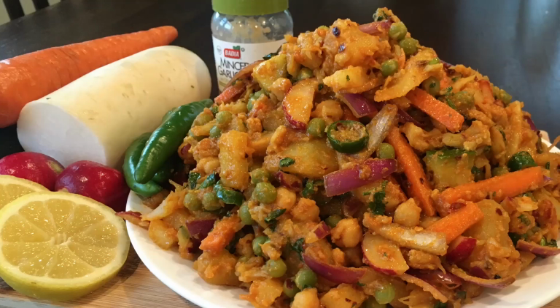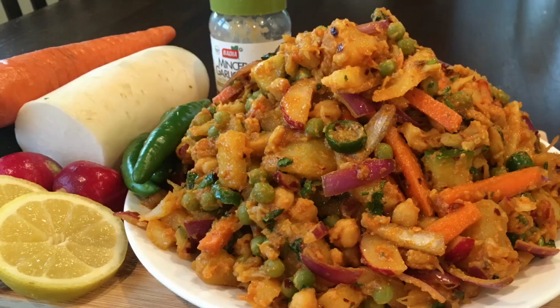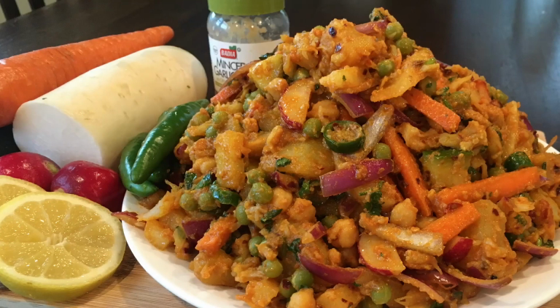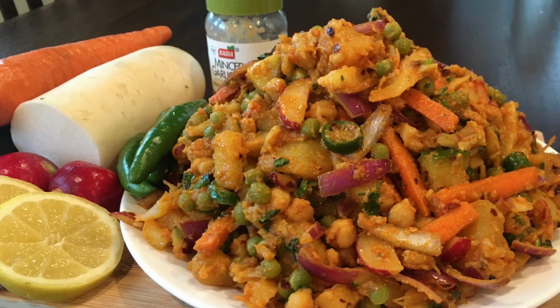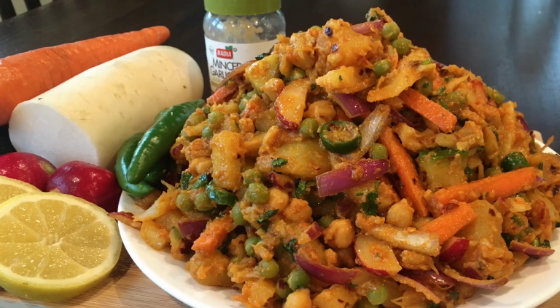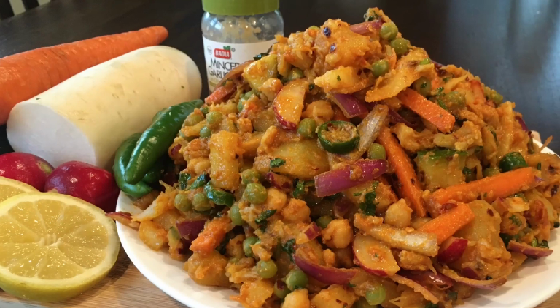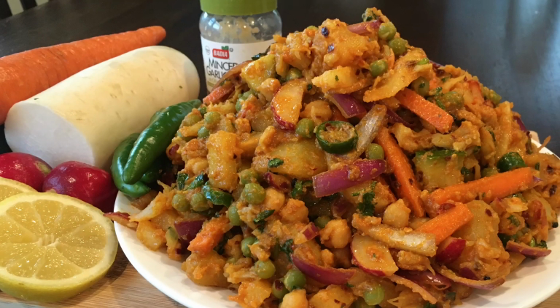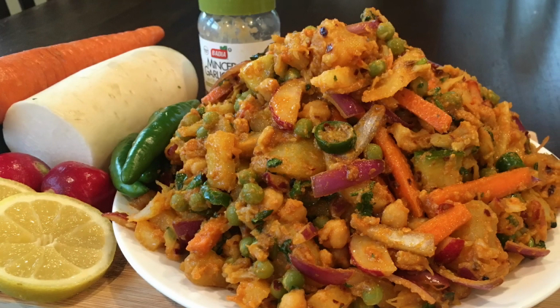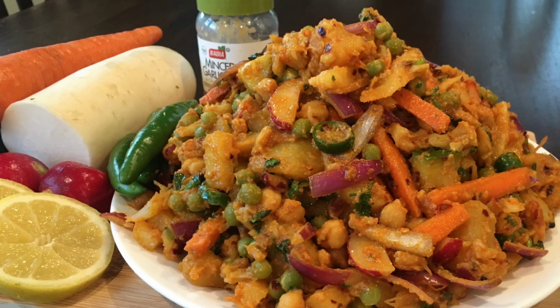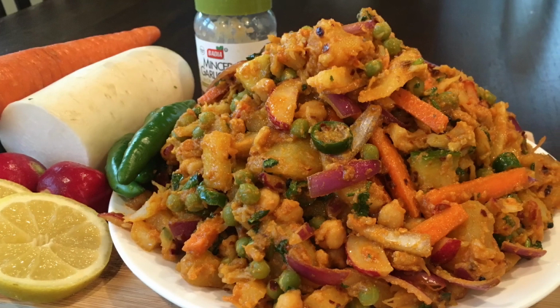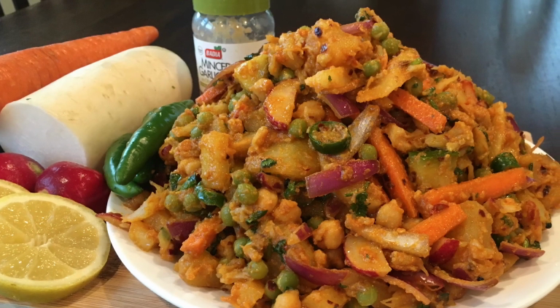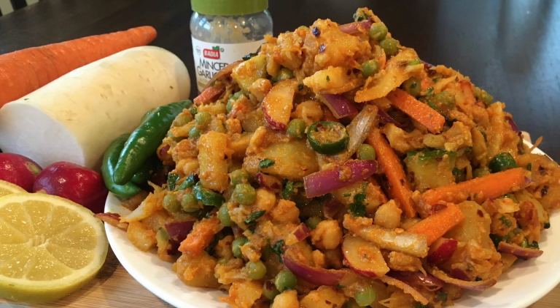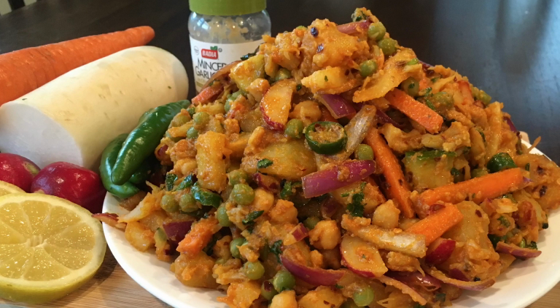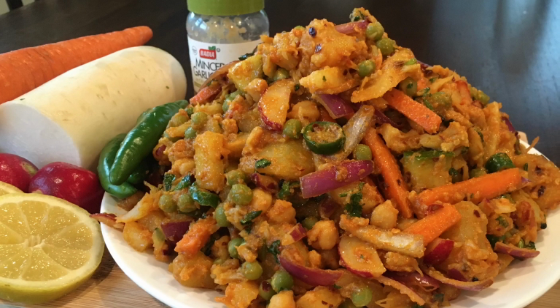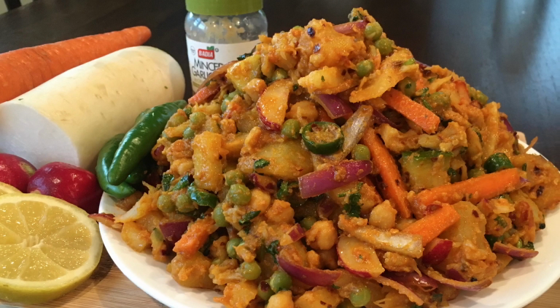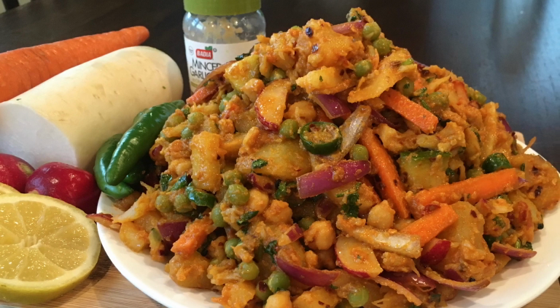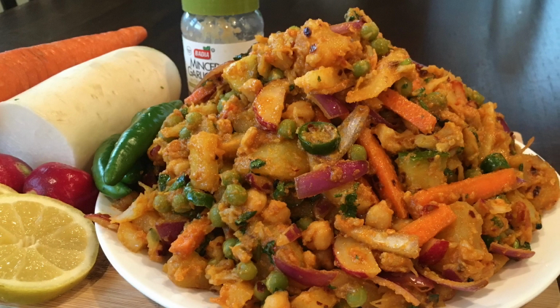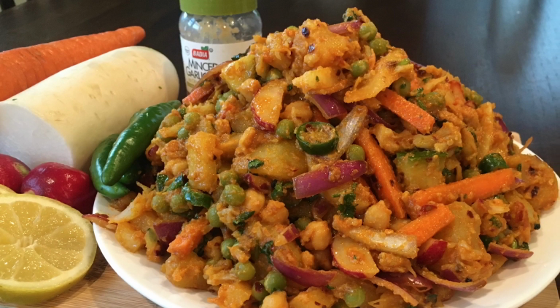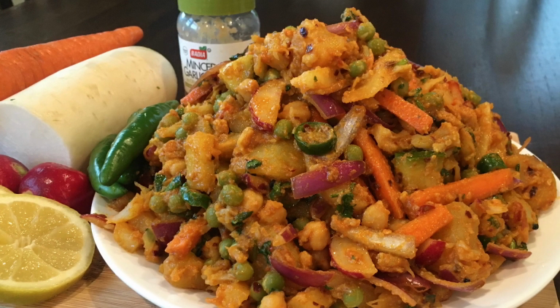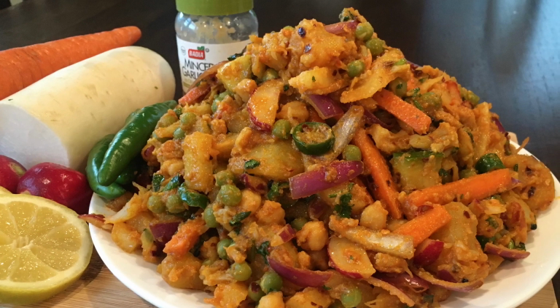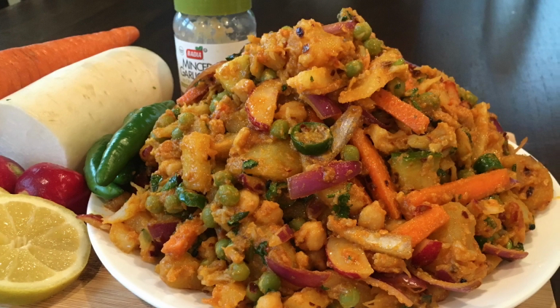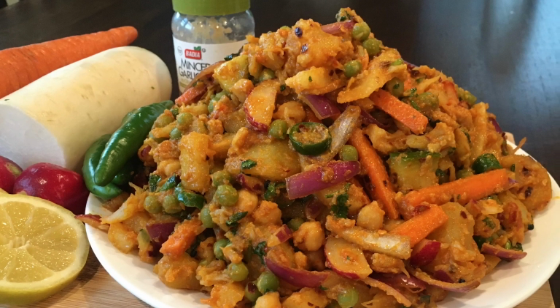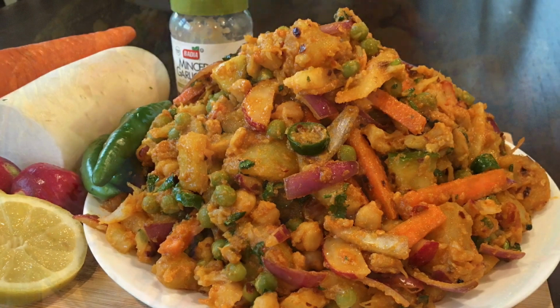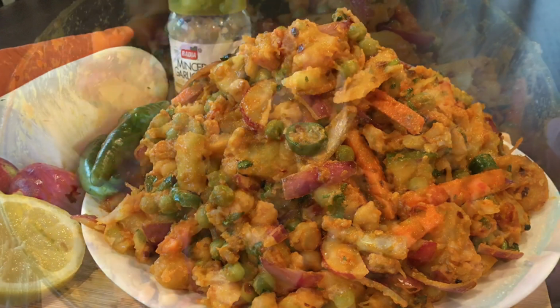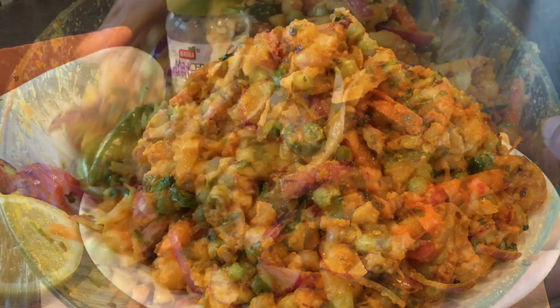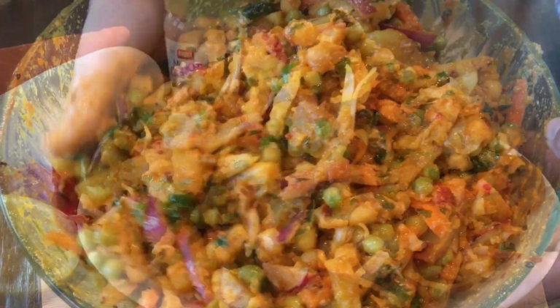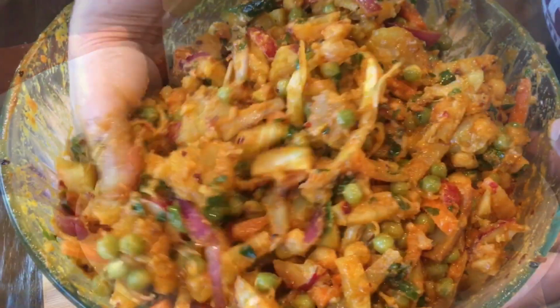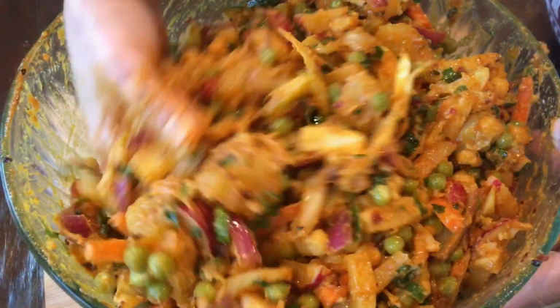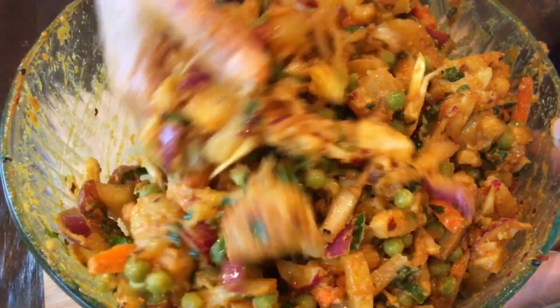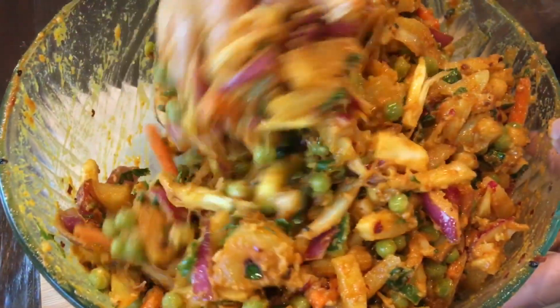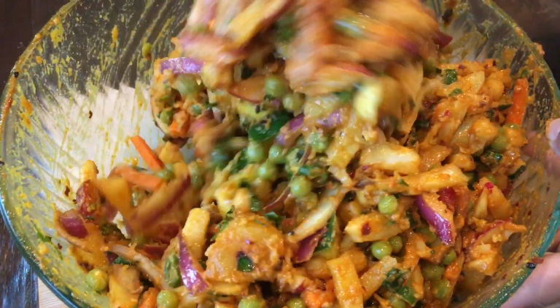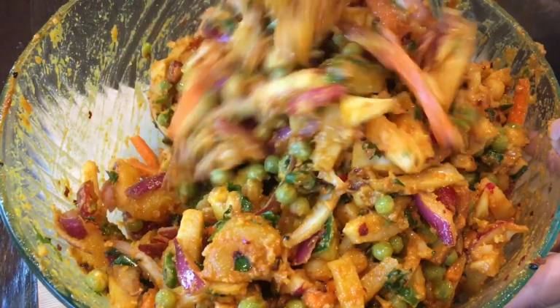Welcome back to our channel everyone. Today we'll be showing you how to make mixed vegetable atzar.